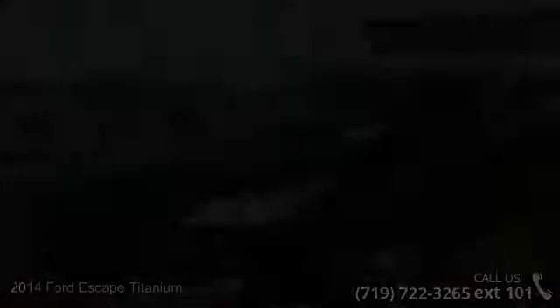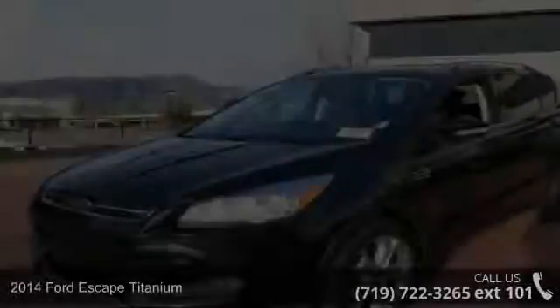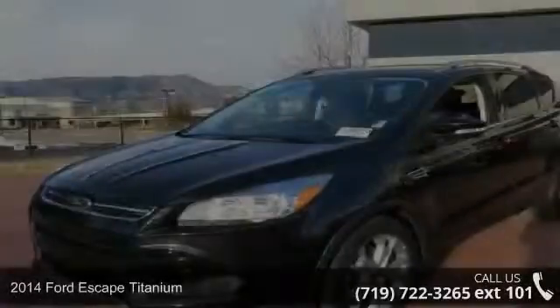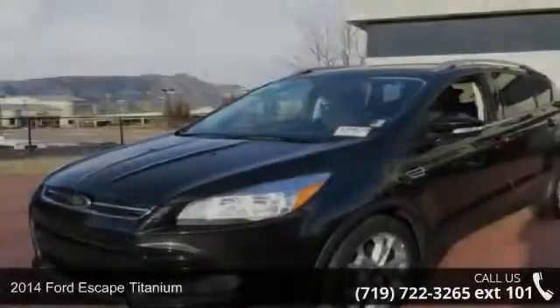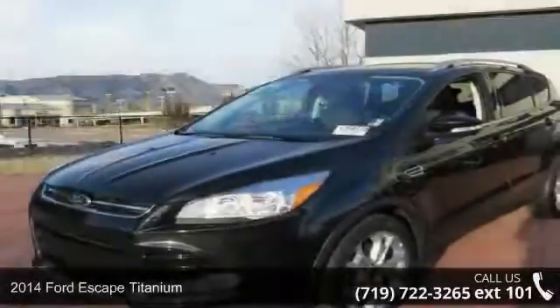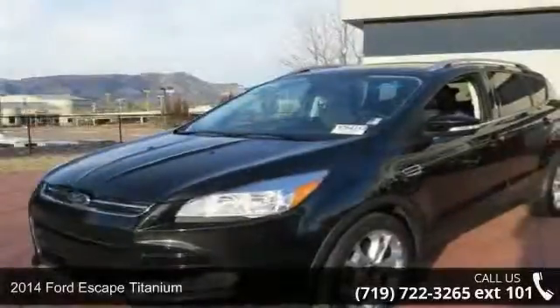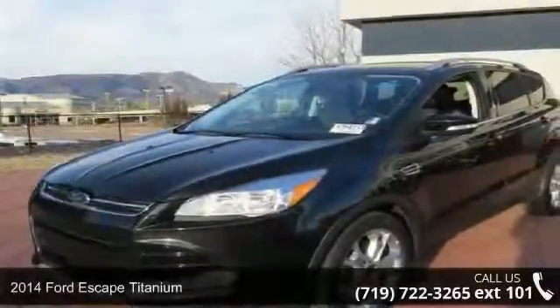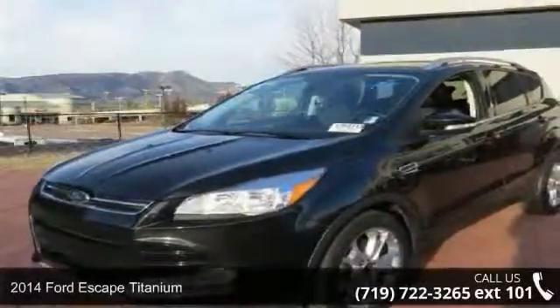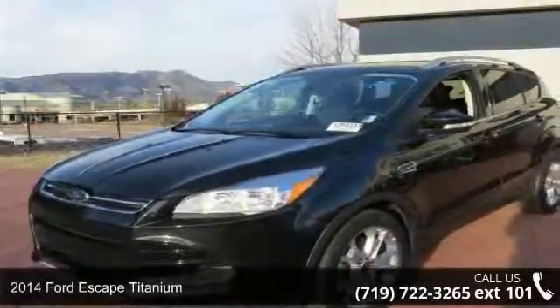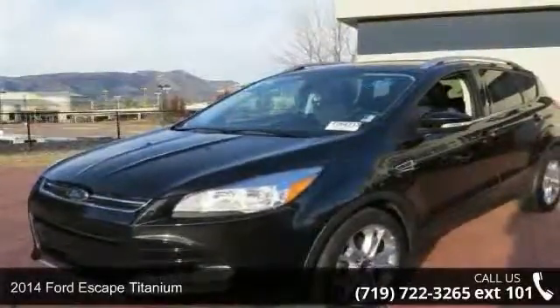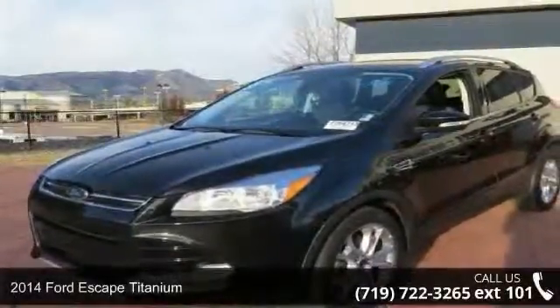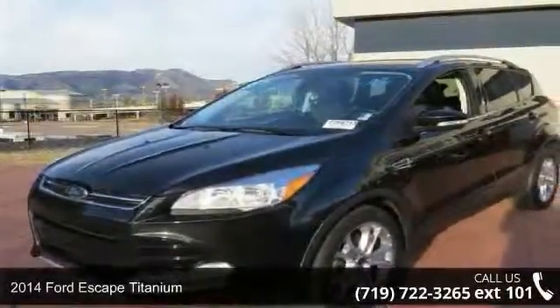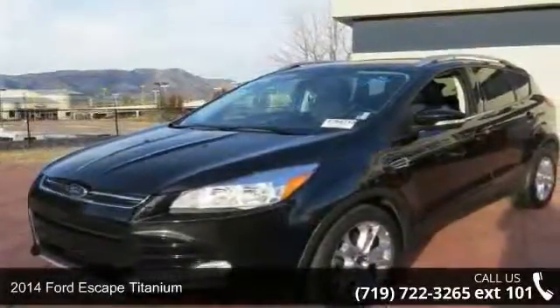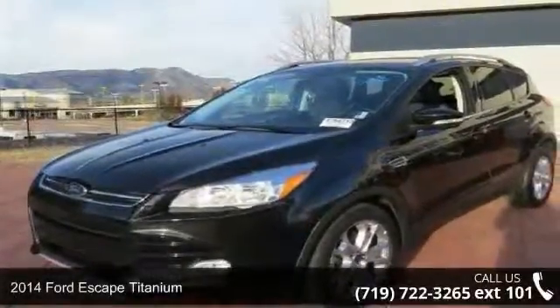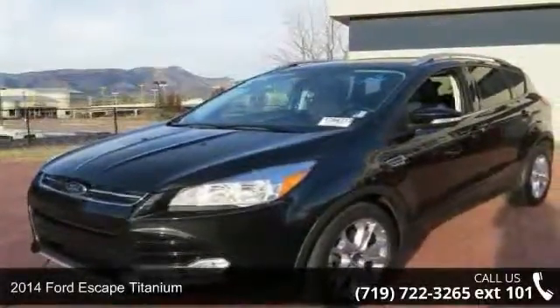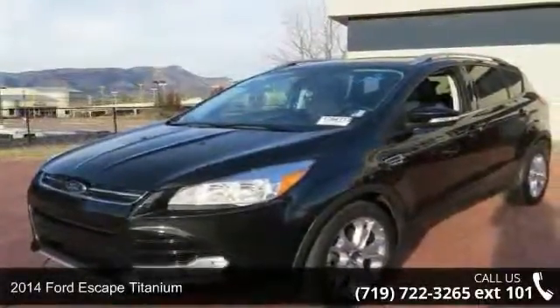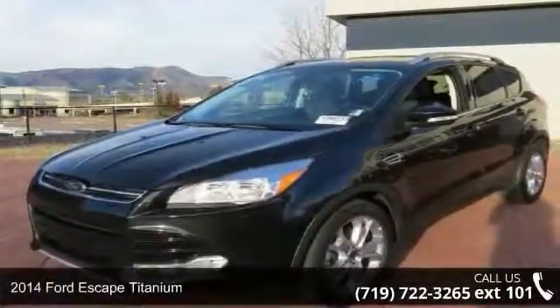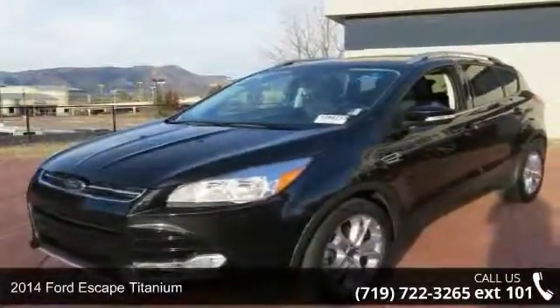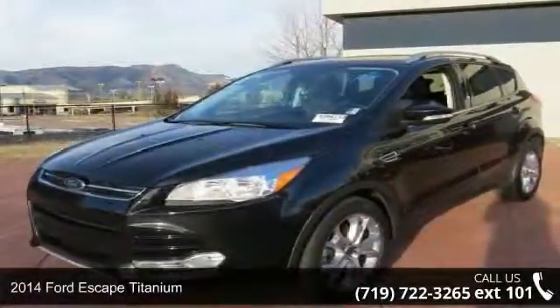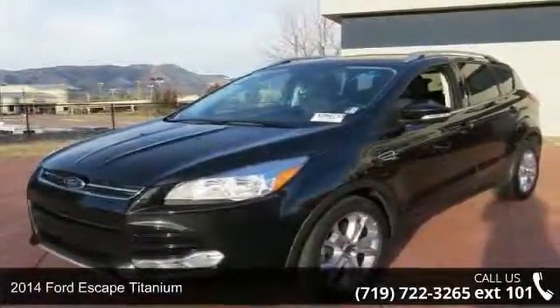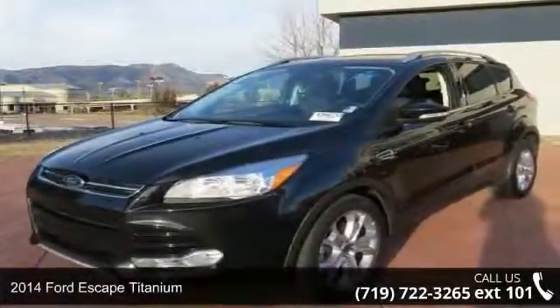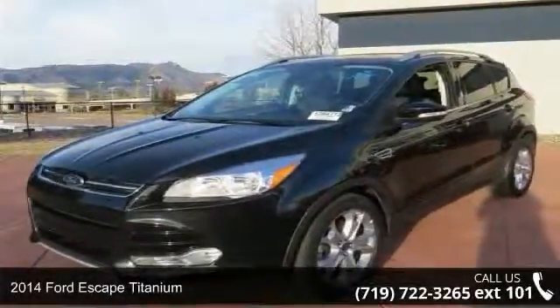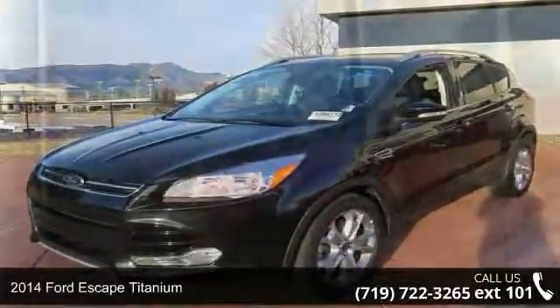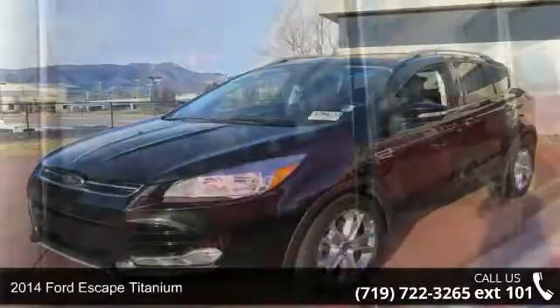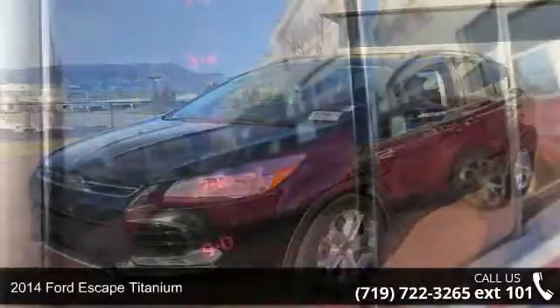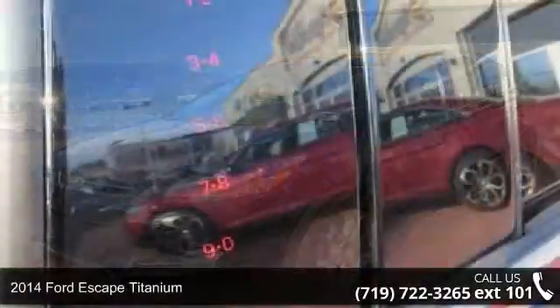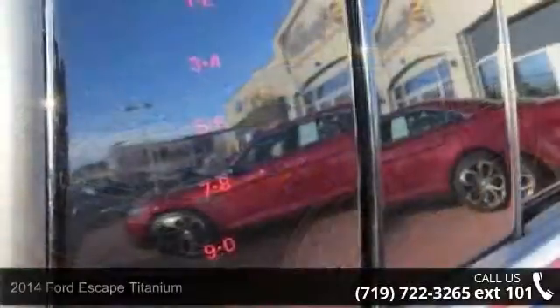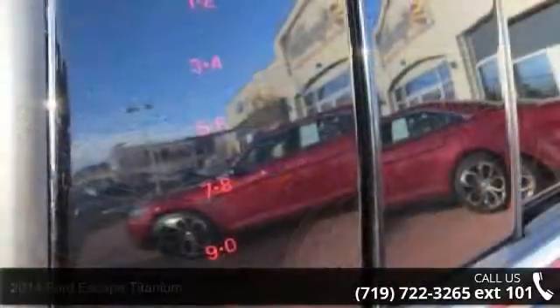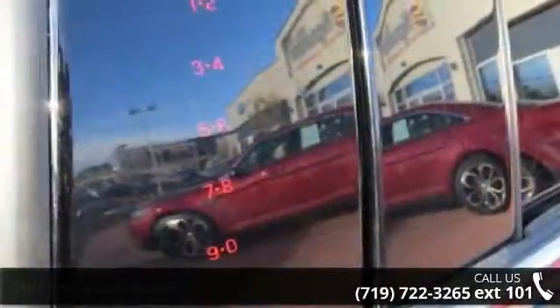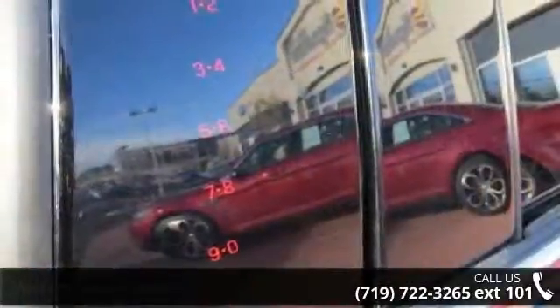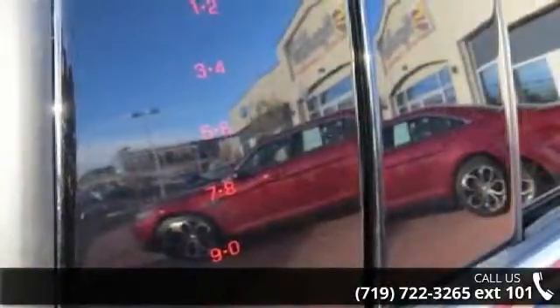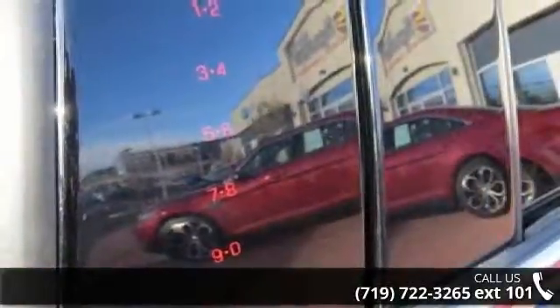Check out this 2014 Ford Escape Titanium. If you are looking for a first-rate auto, this one could be yours today.